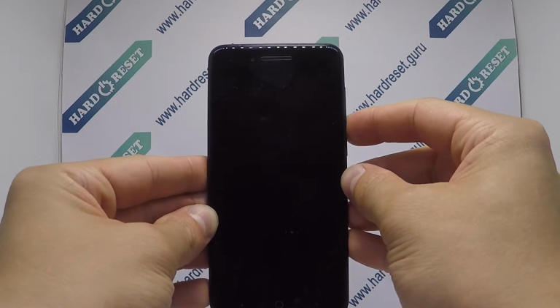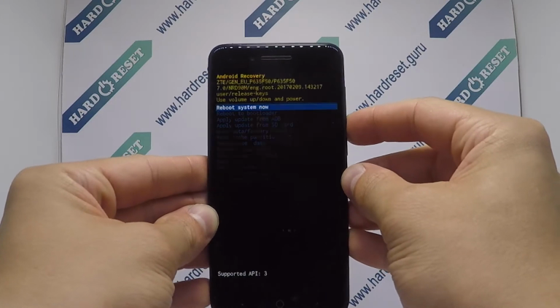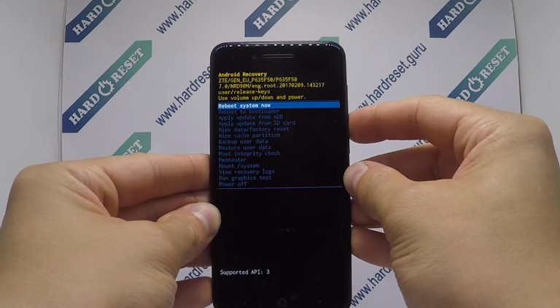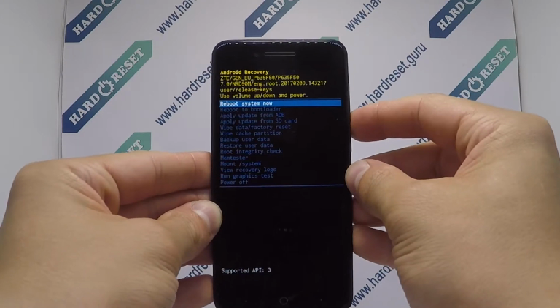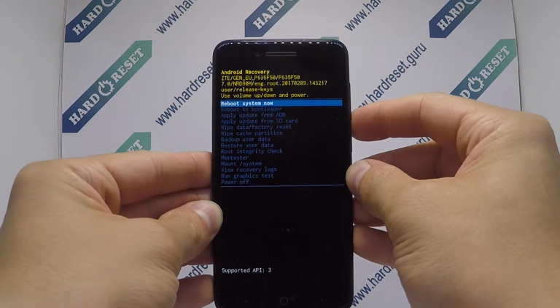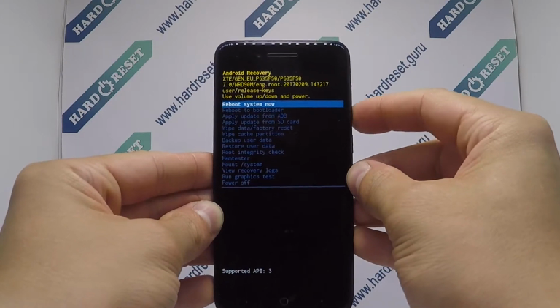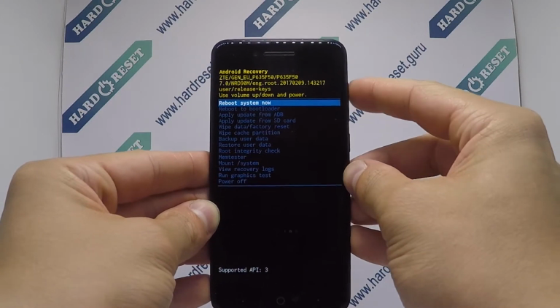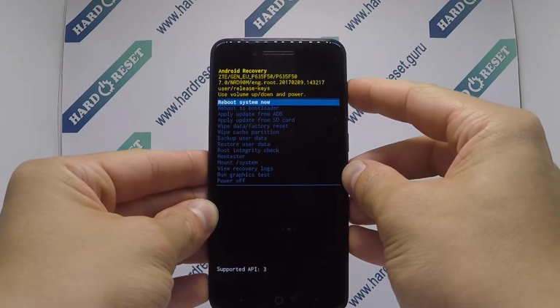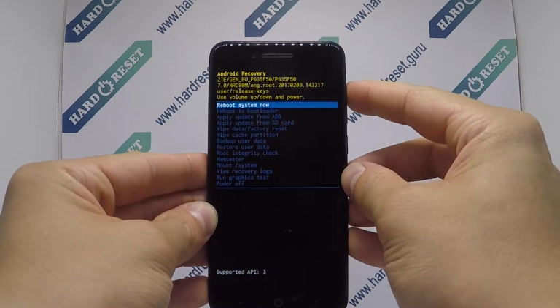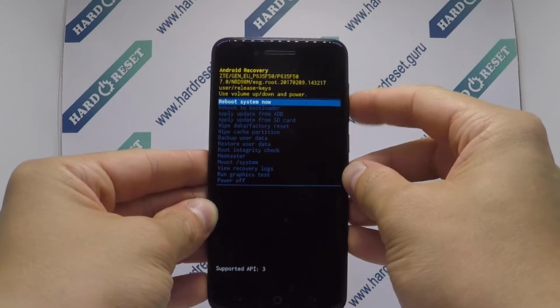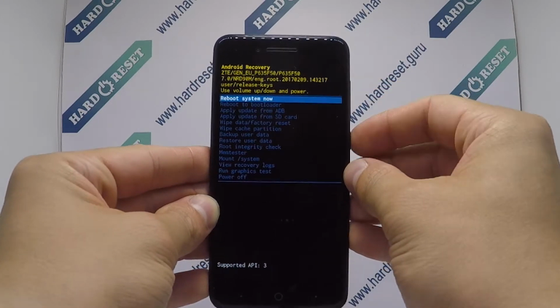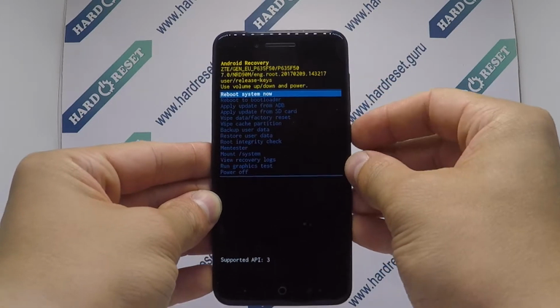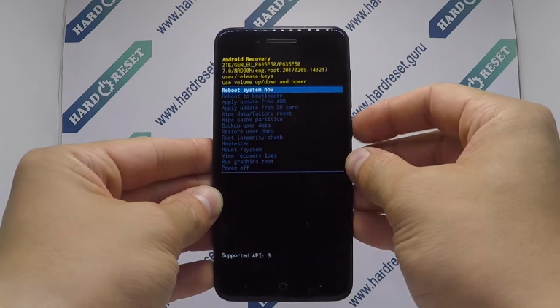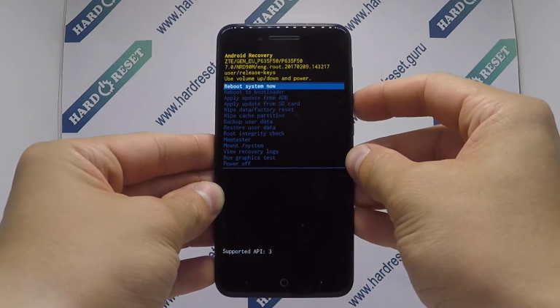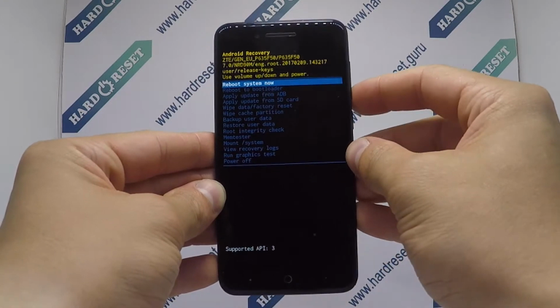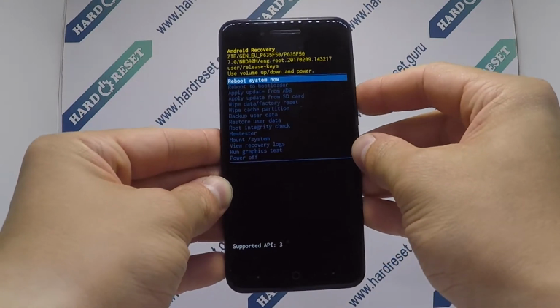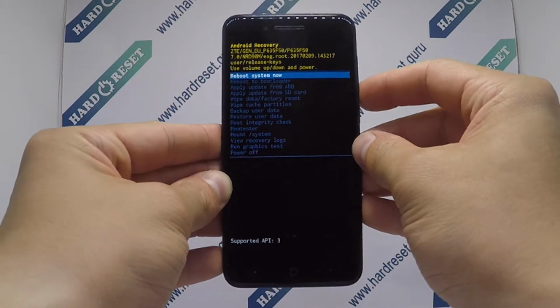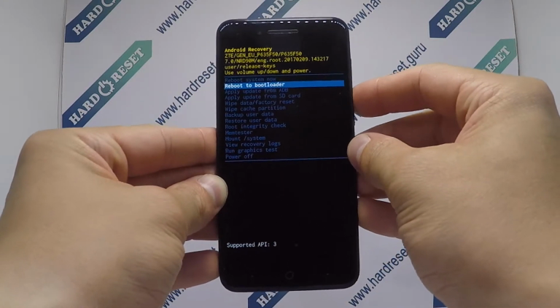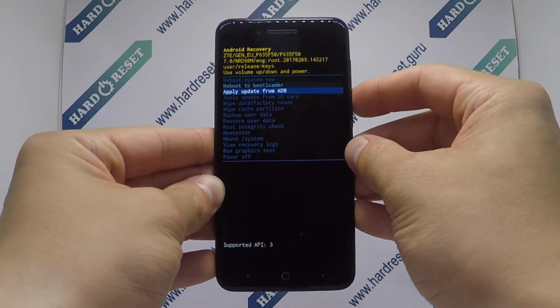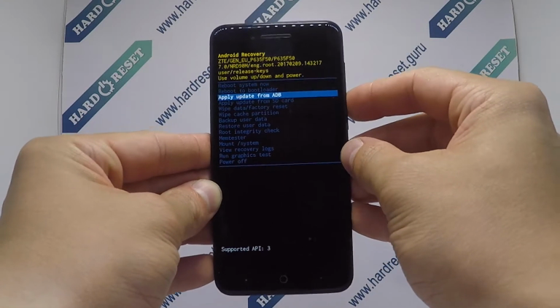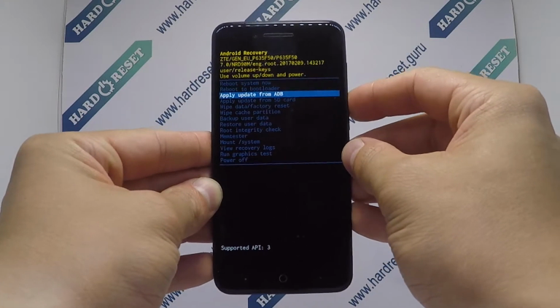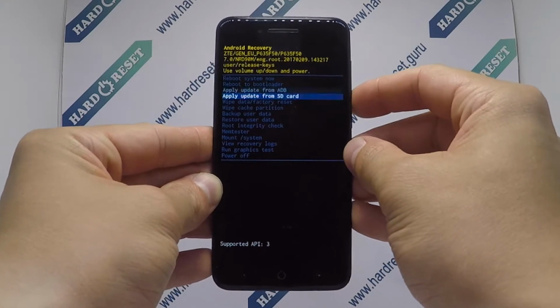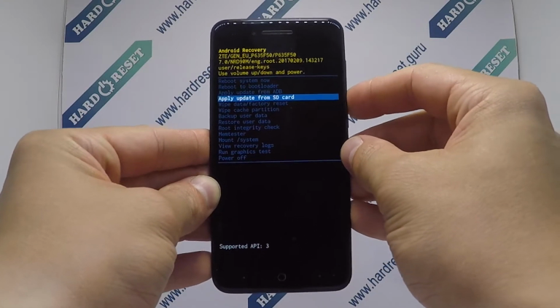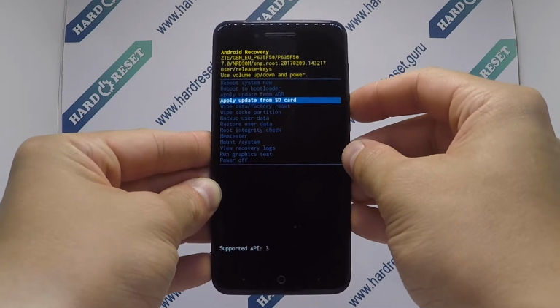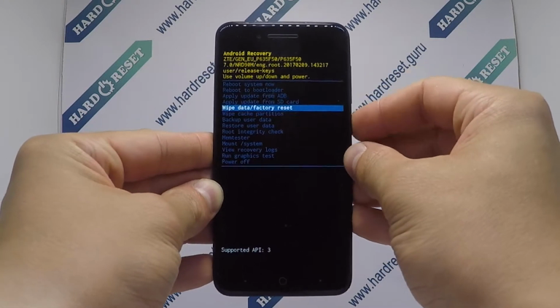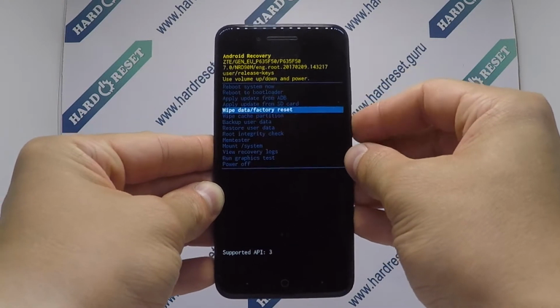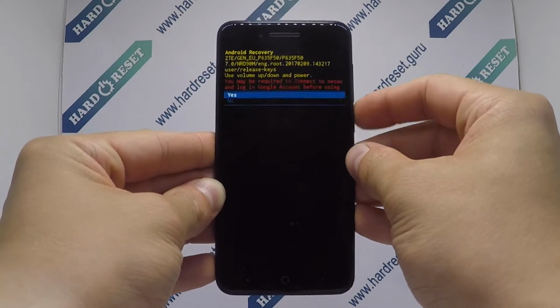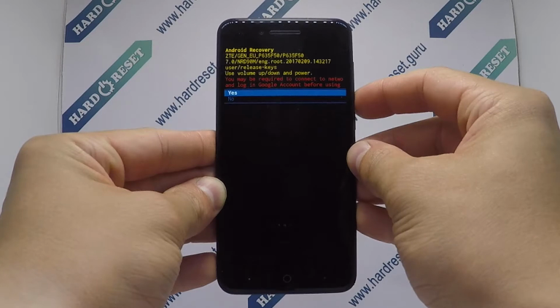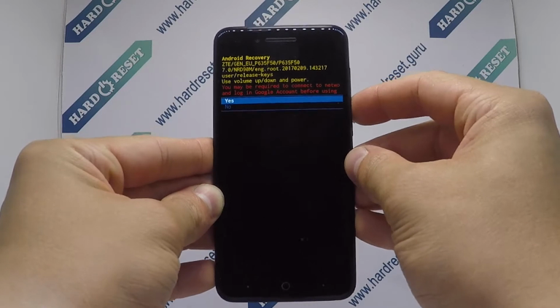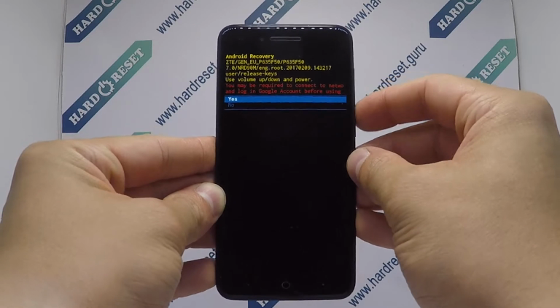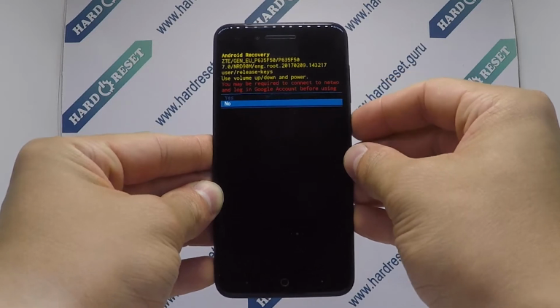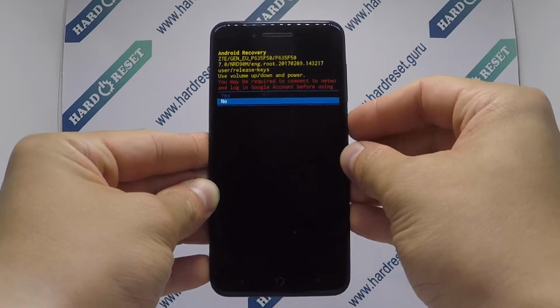Now use the volume key and power button to select factory reset, then choose yes.